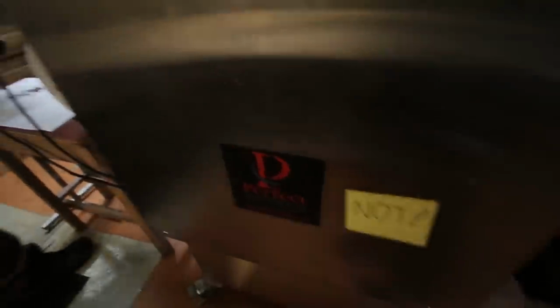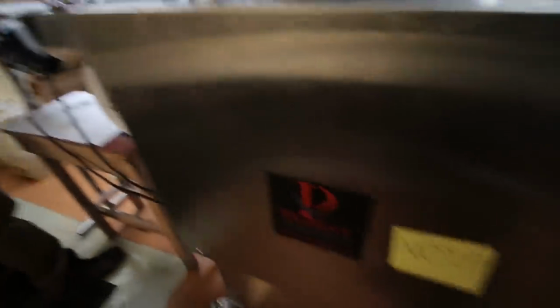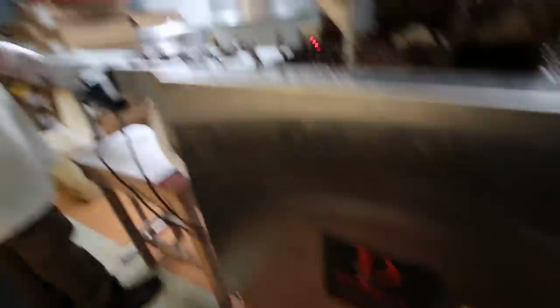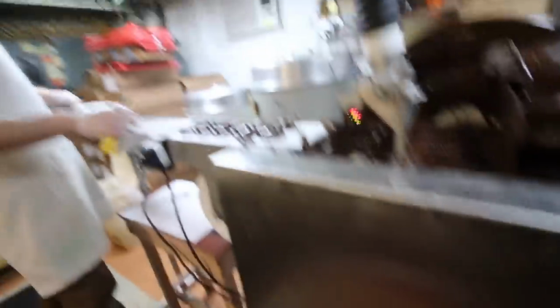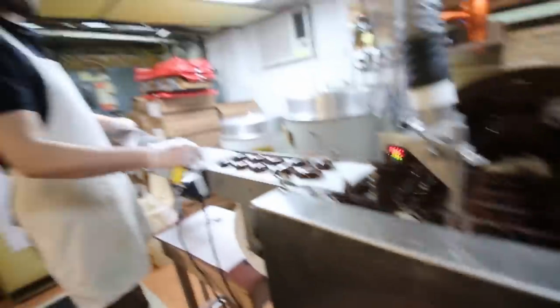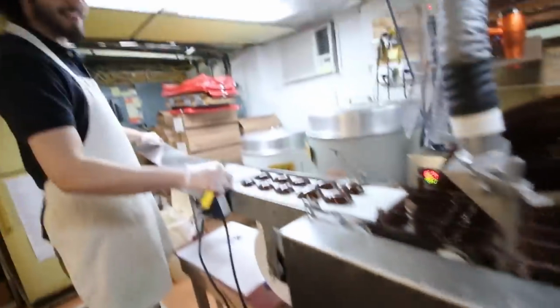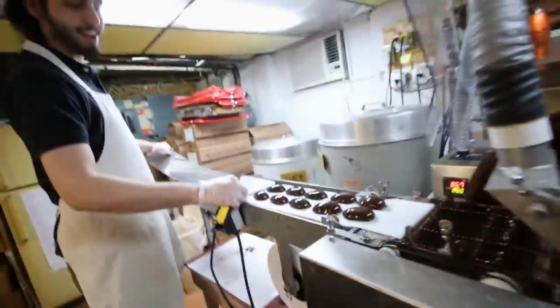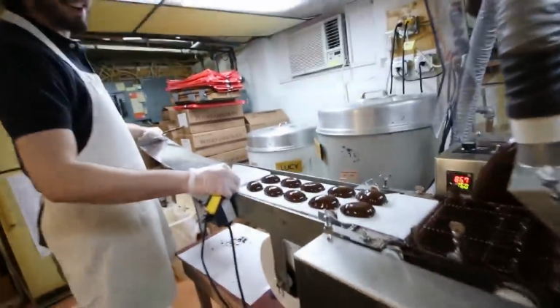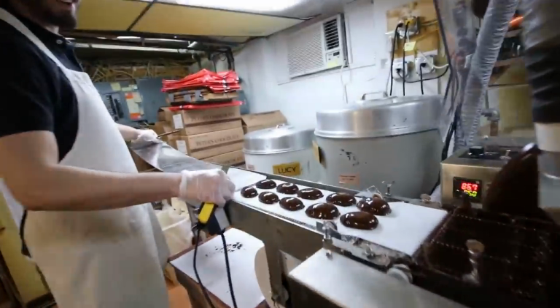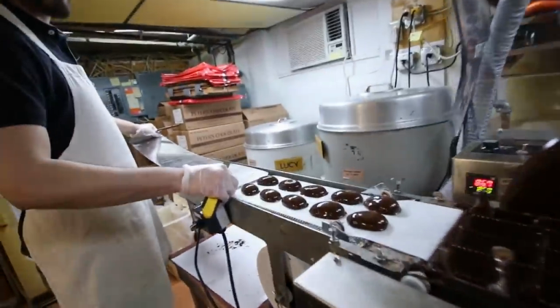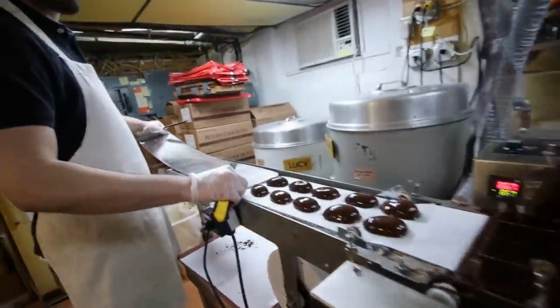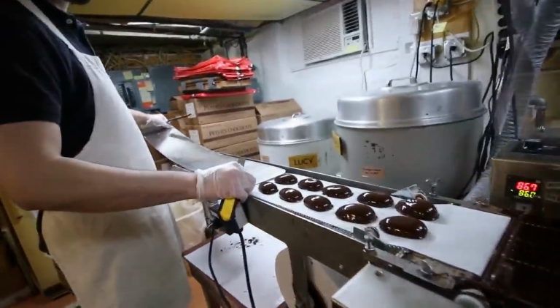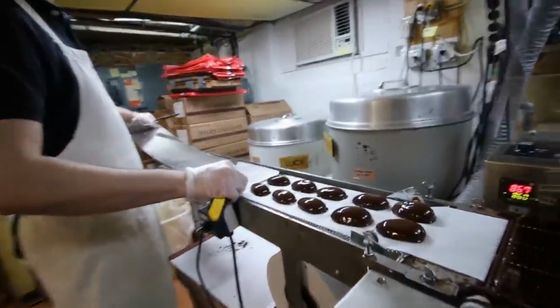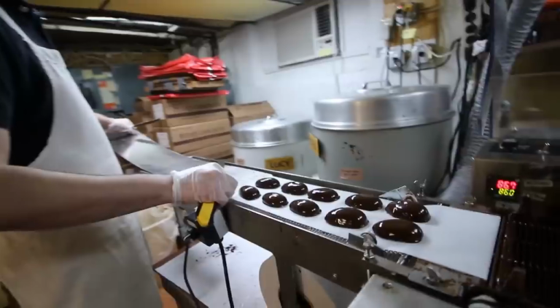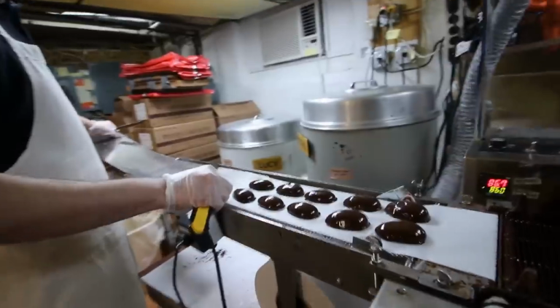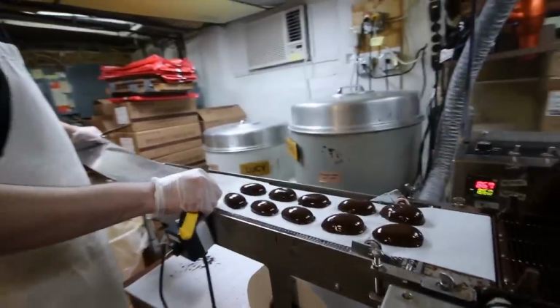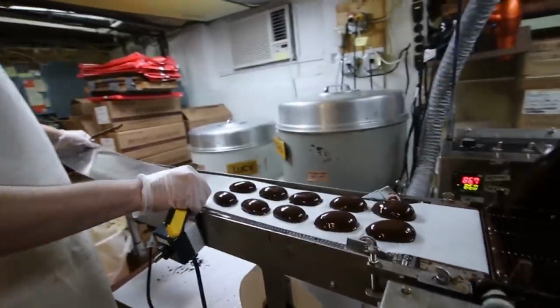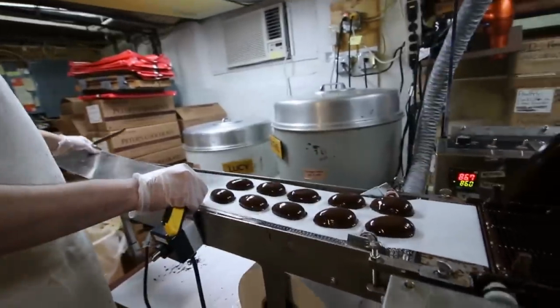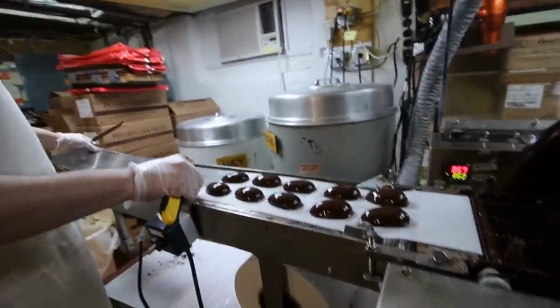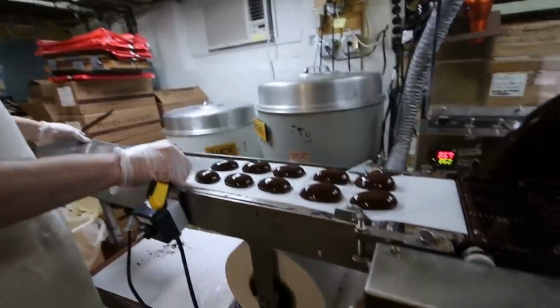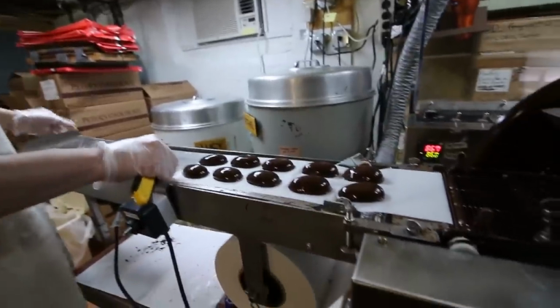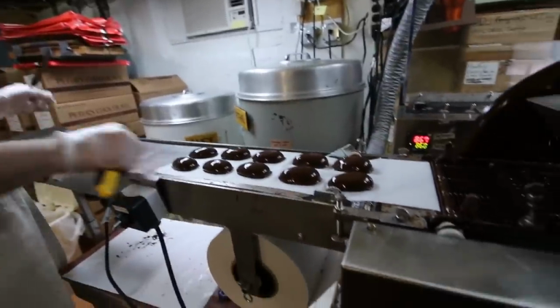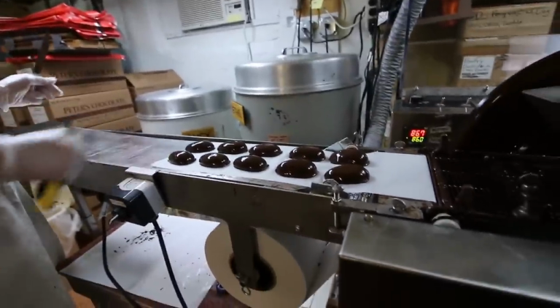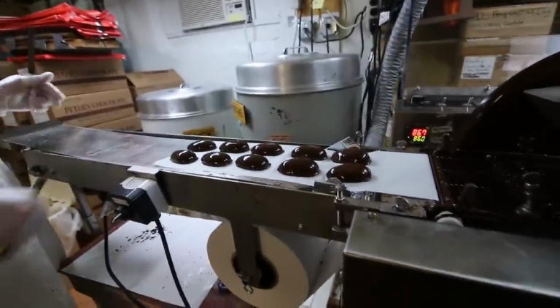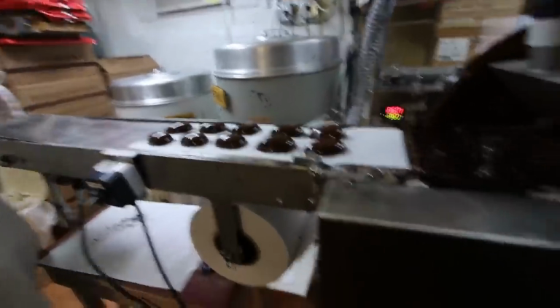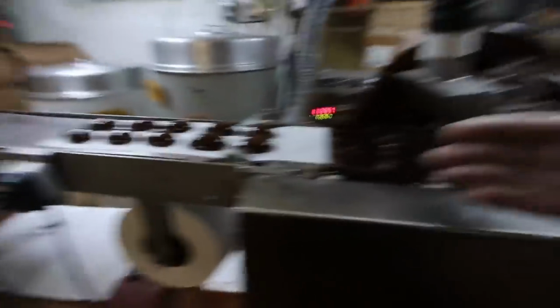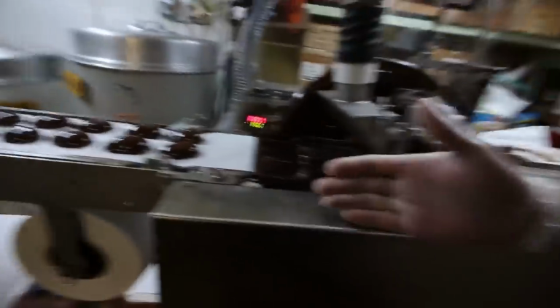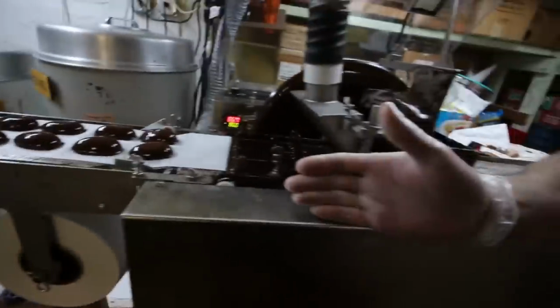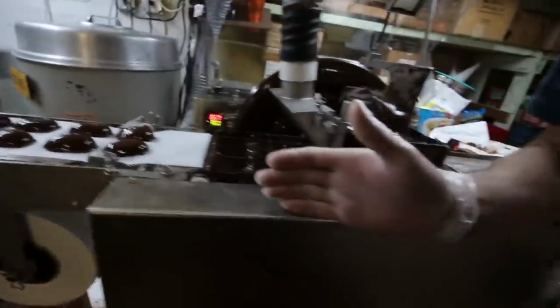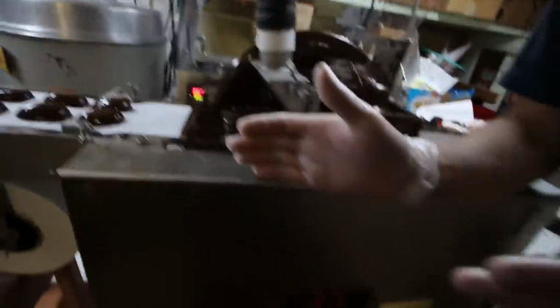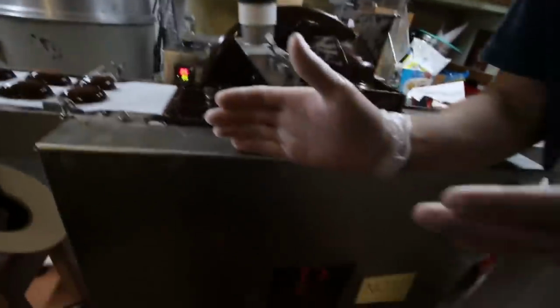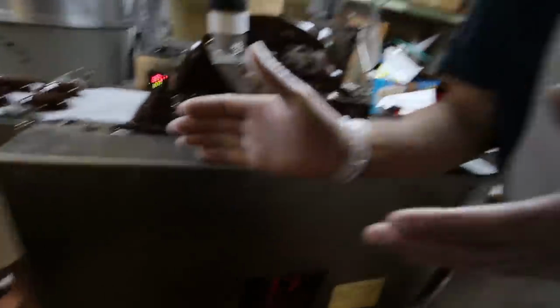Nothing perfect here. Except these eggs. No egg, Craig!